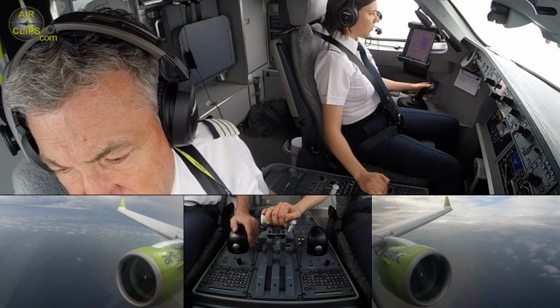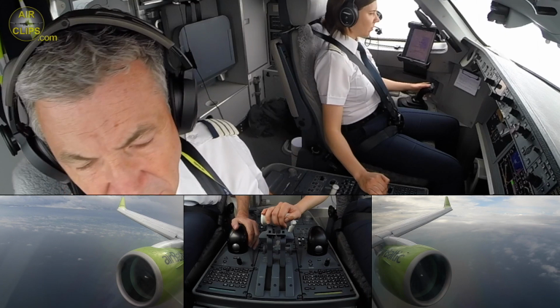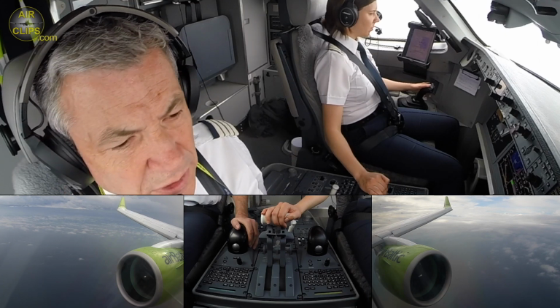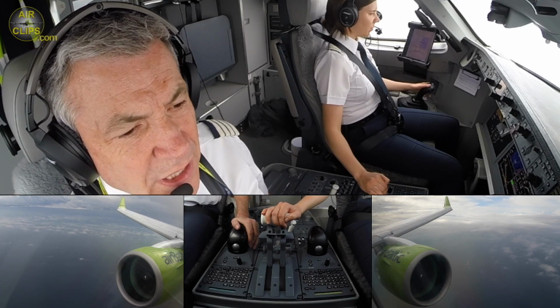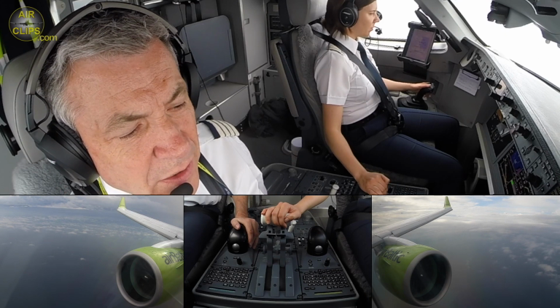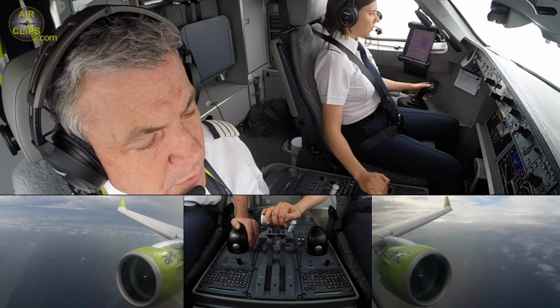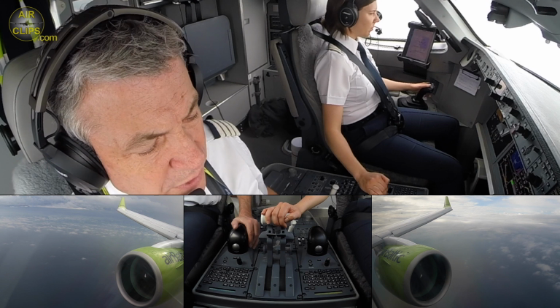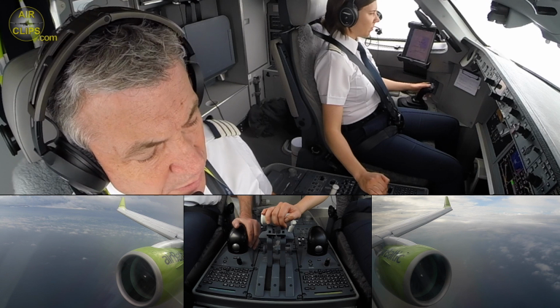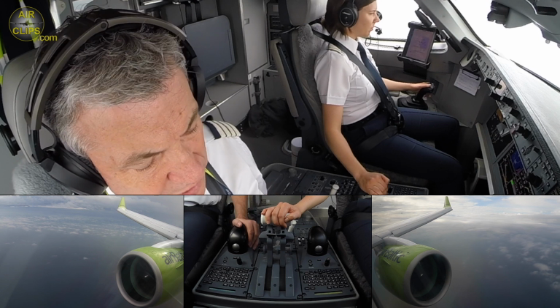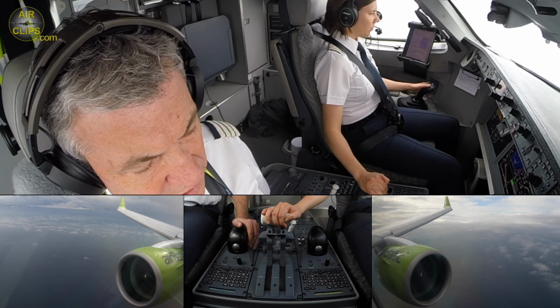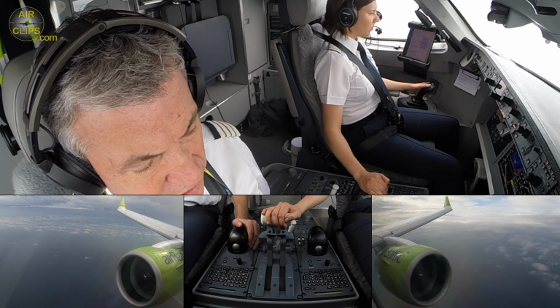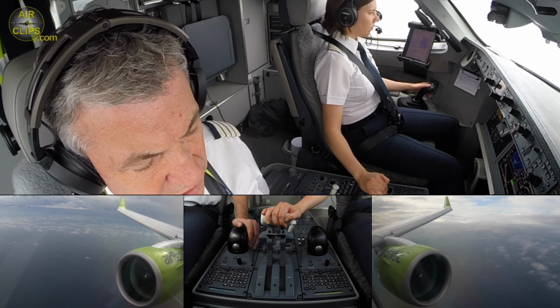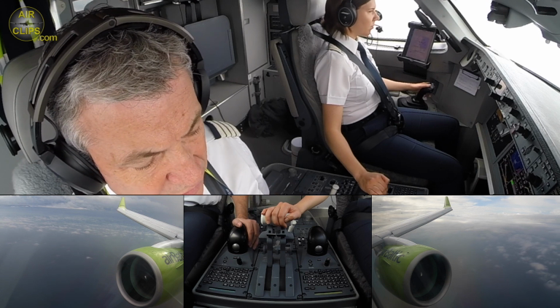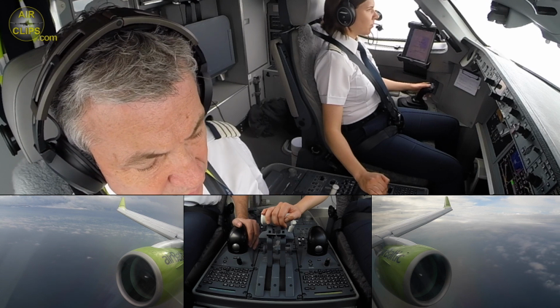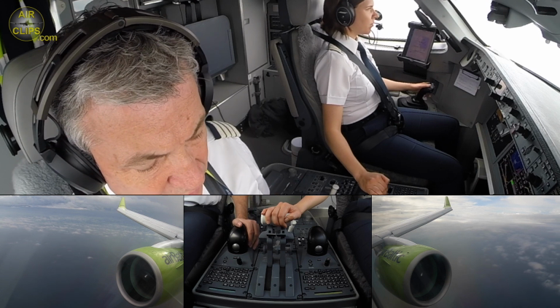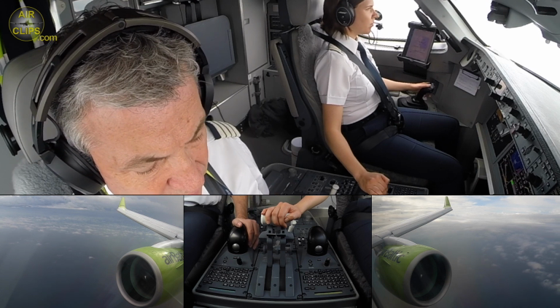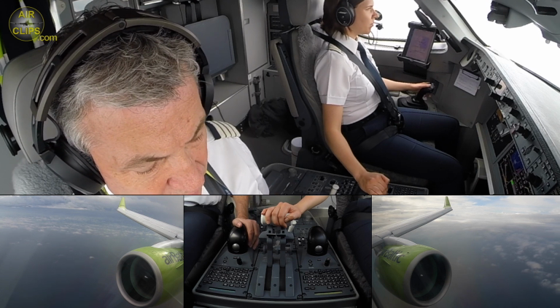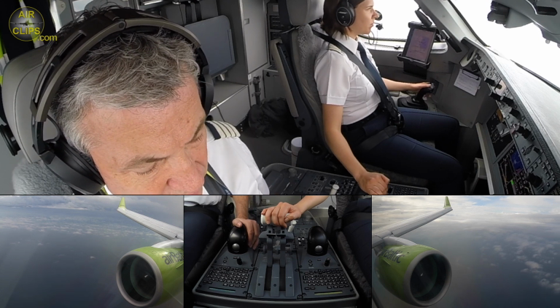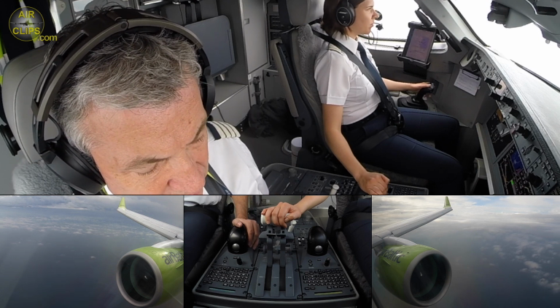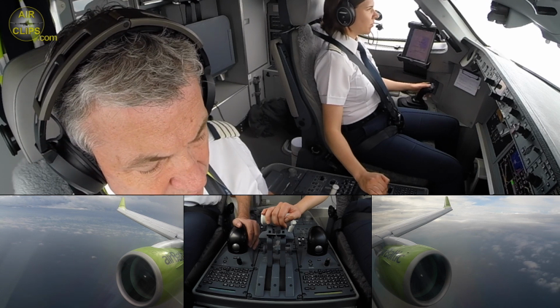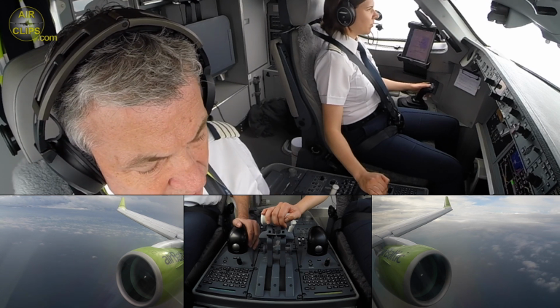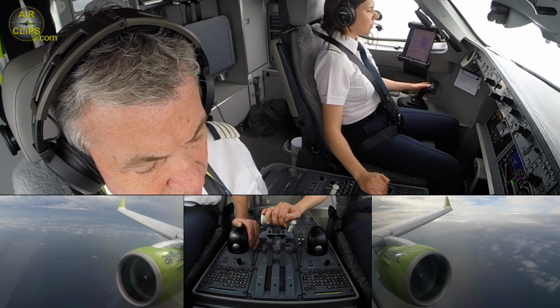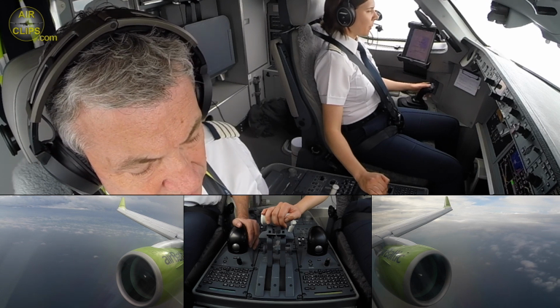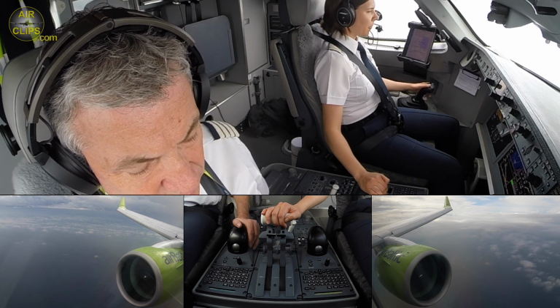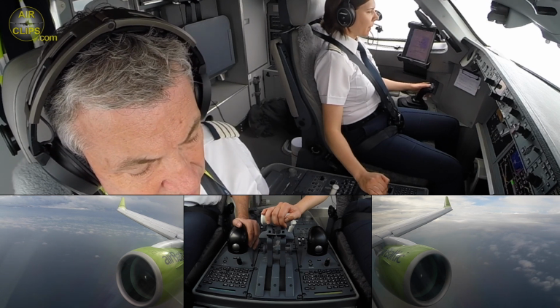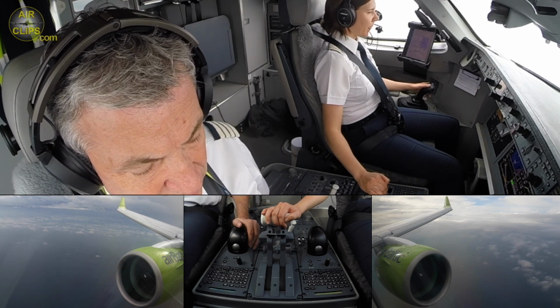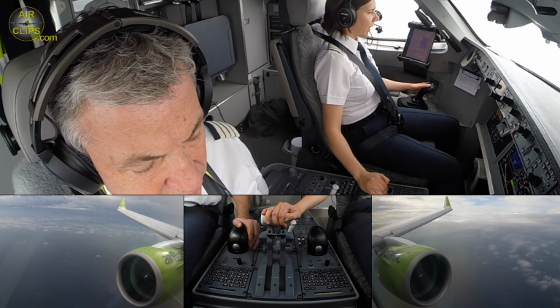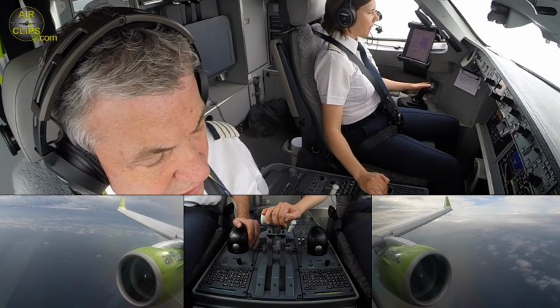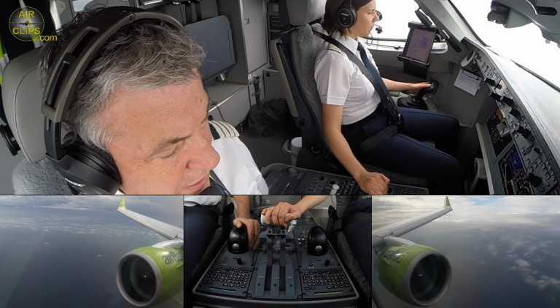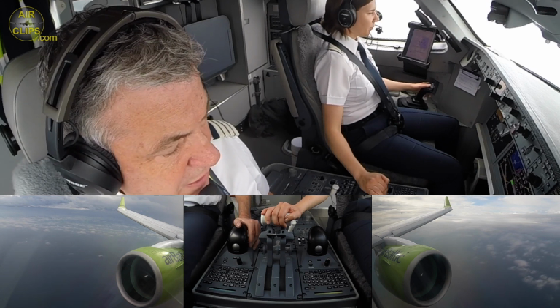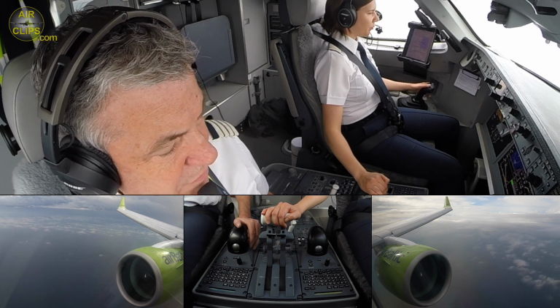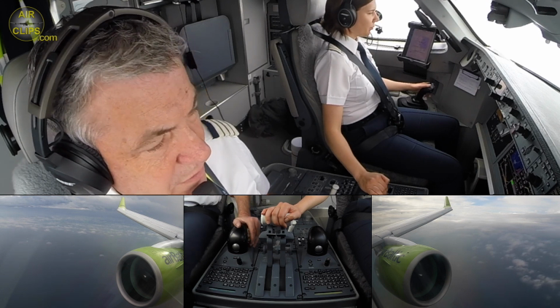Dublin Tower, good morning, Air Baltic 6 Alpha 1, fully established ILS 2A, 2A and 1A.